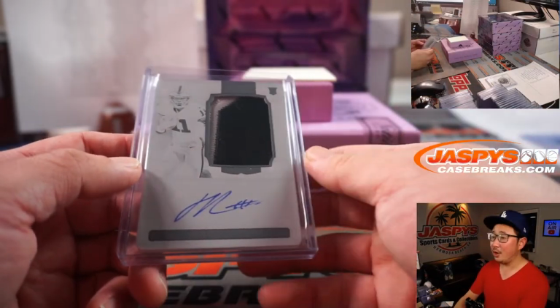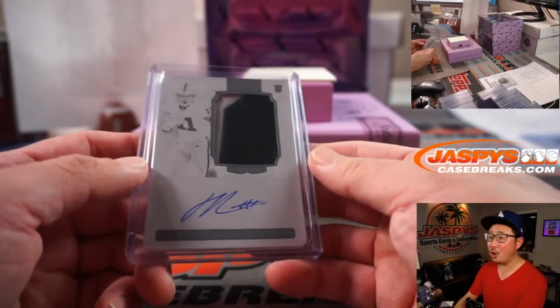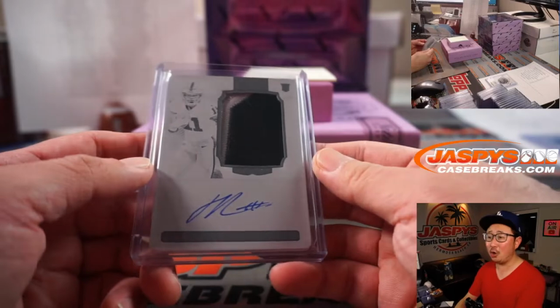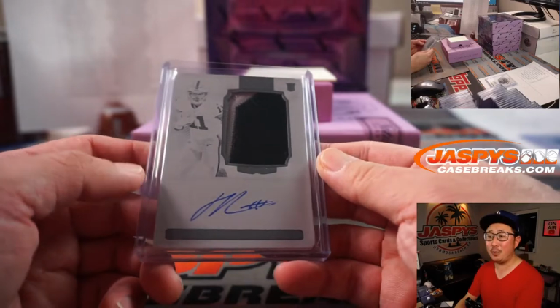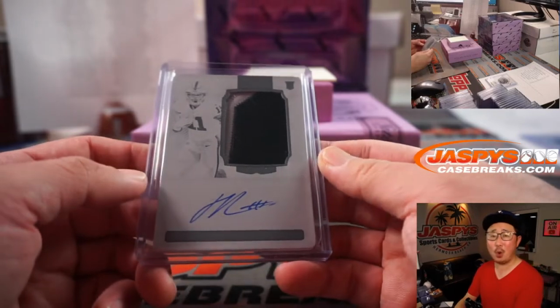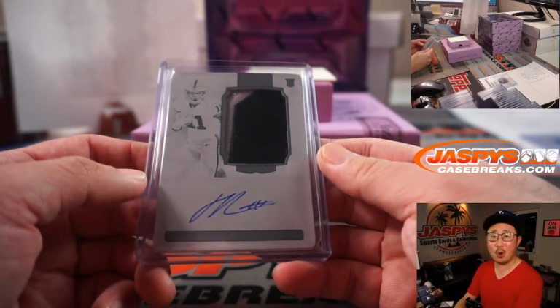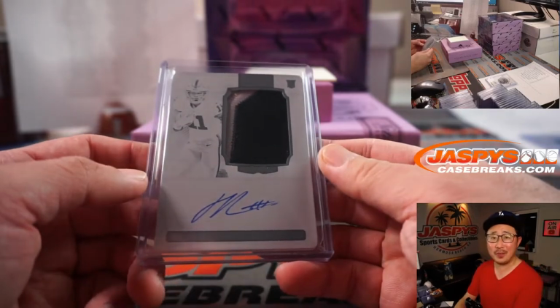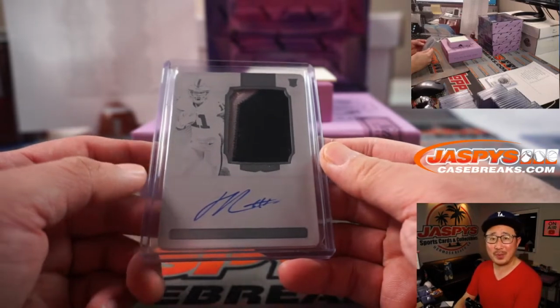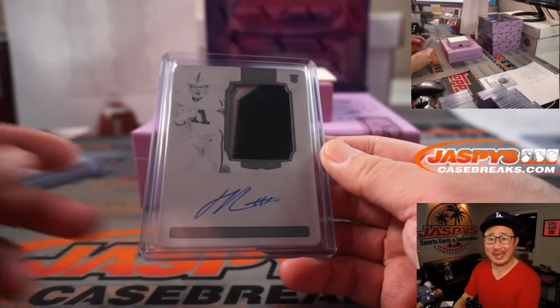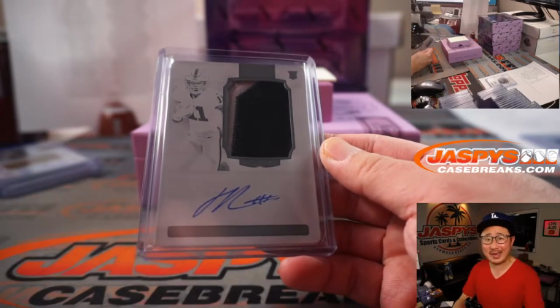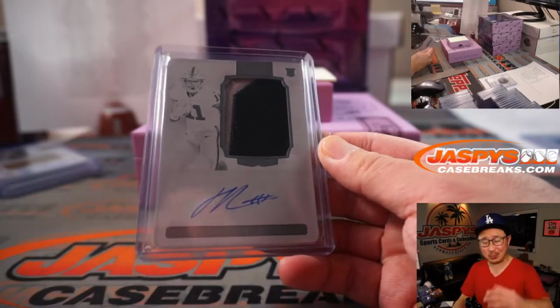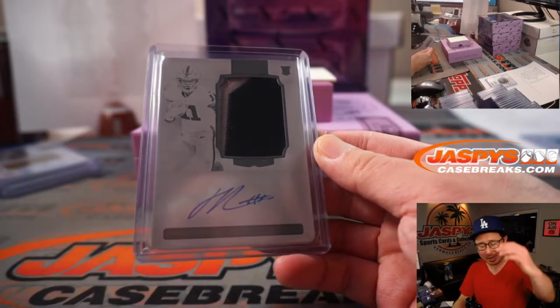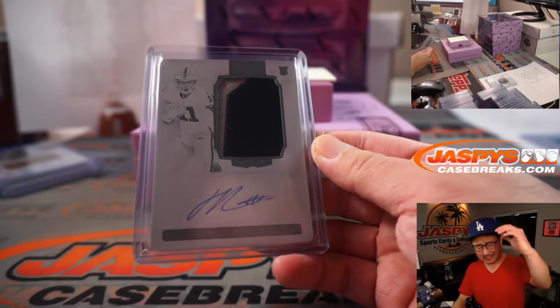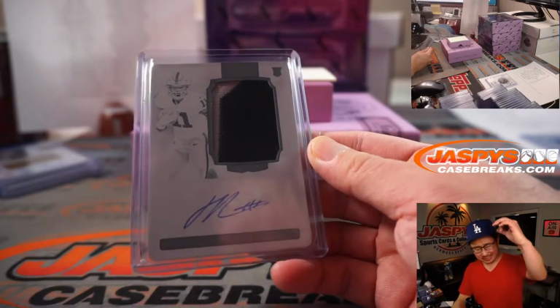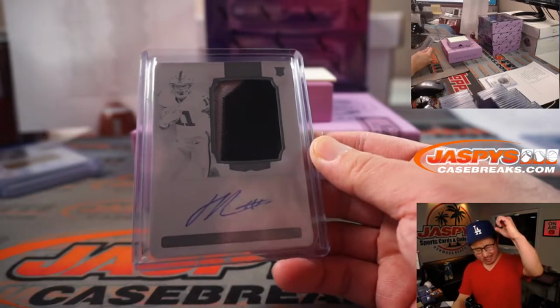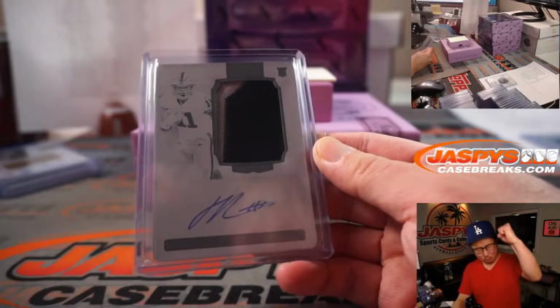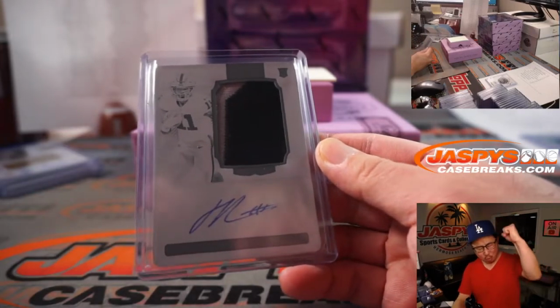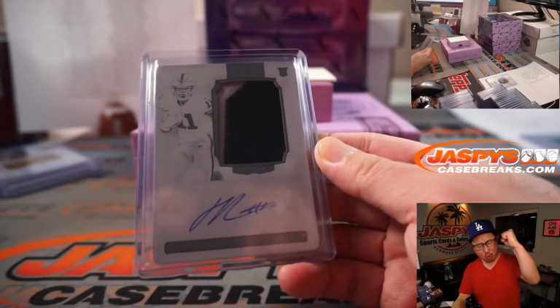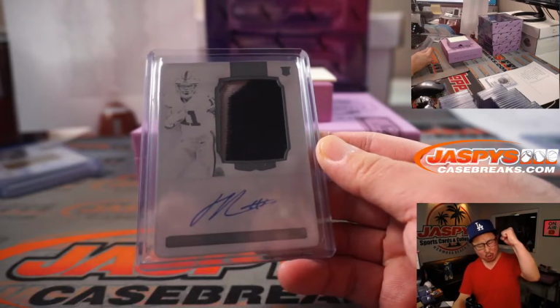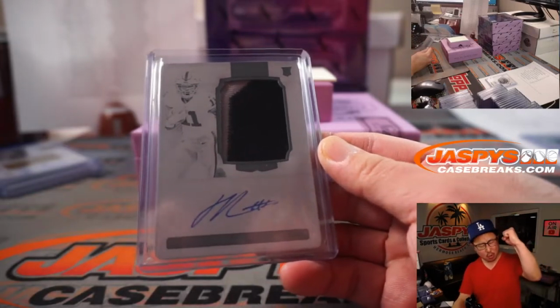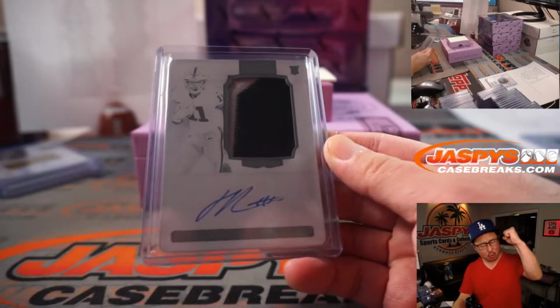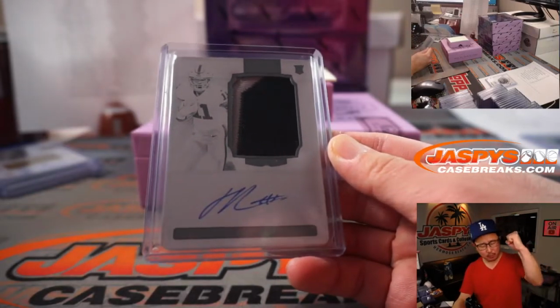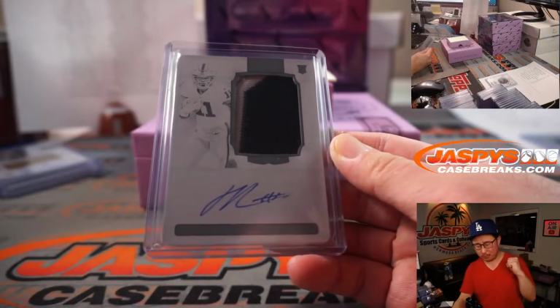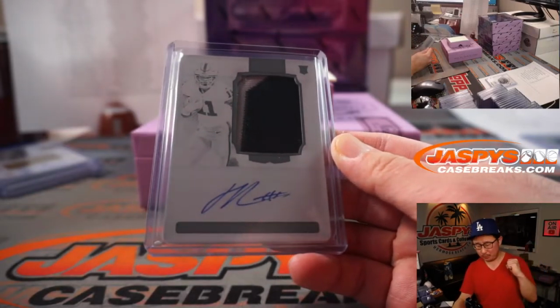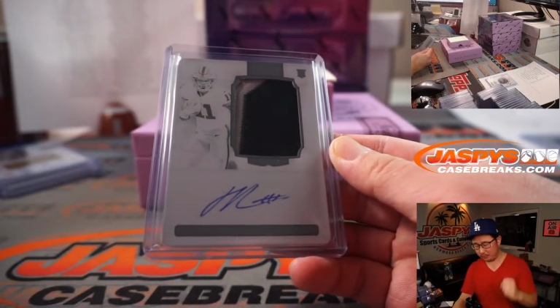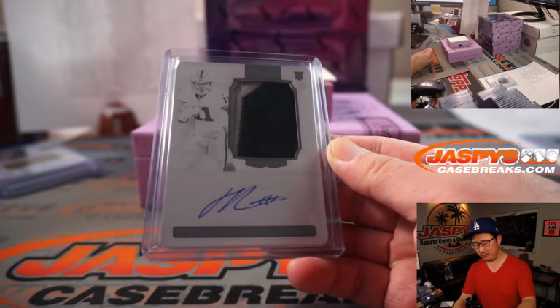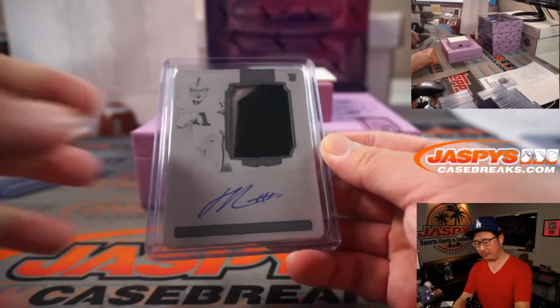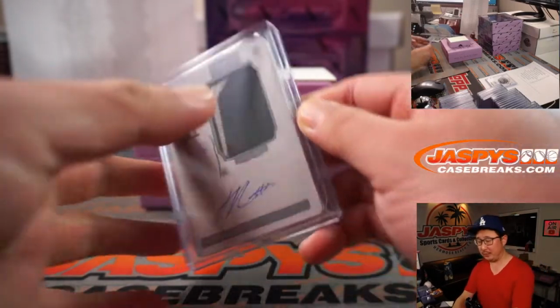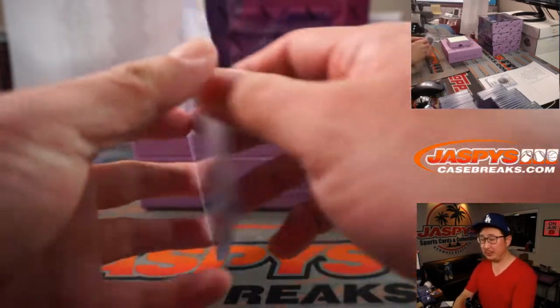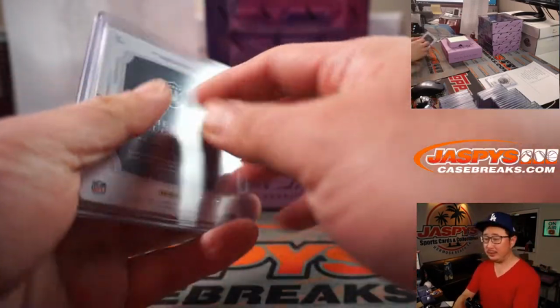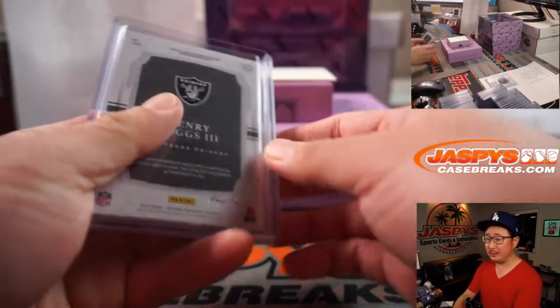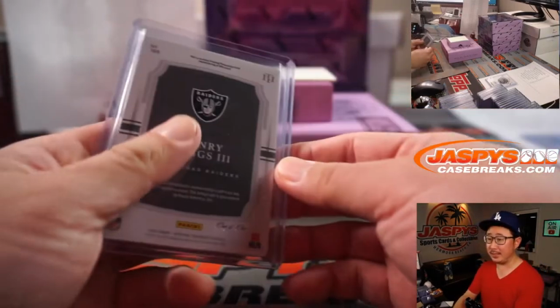All aboard the Big Hit Express! Woo-woo. Nice.